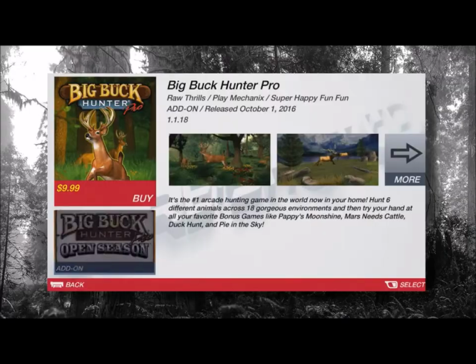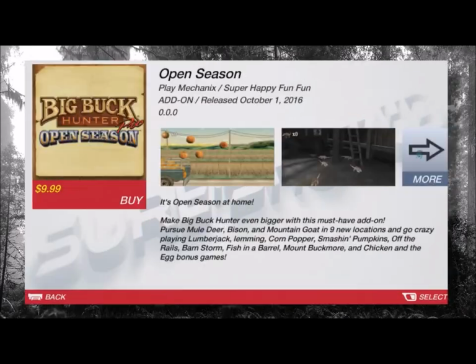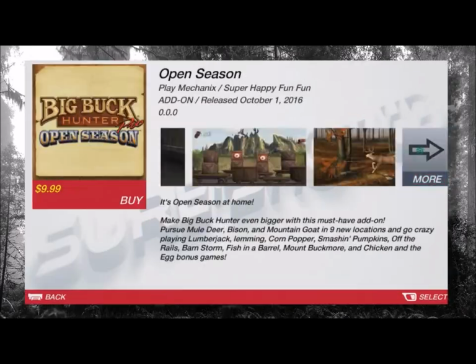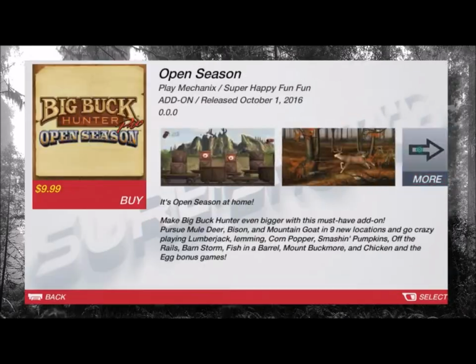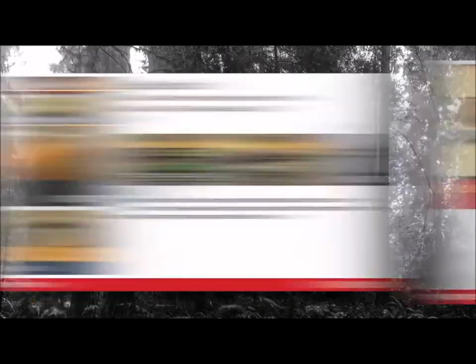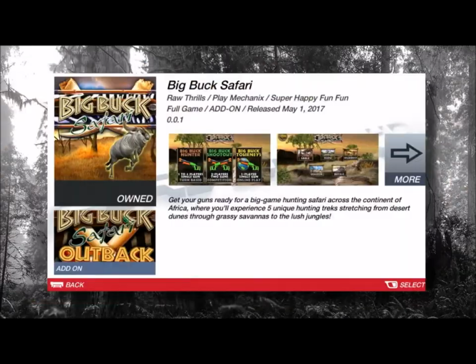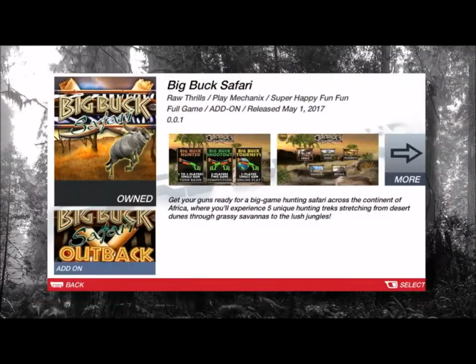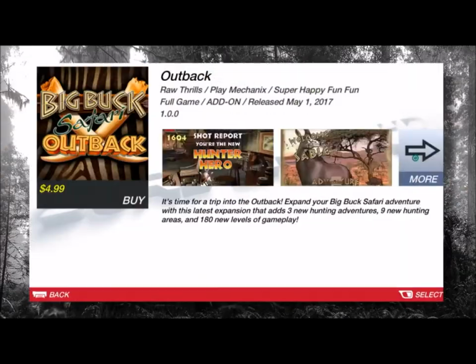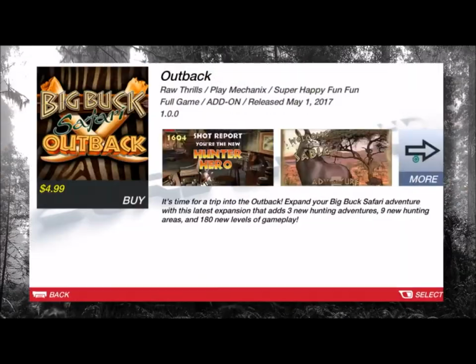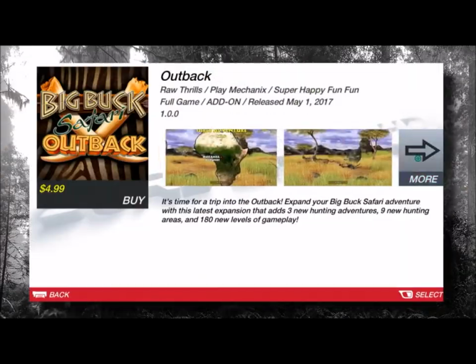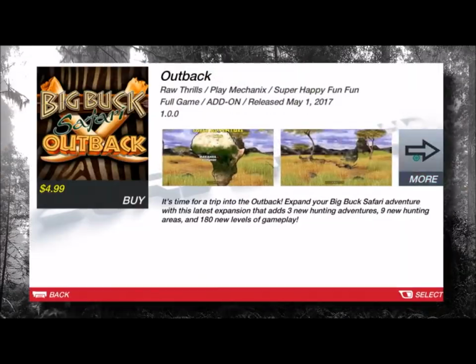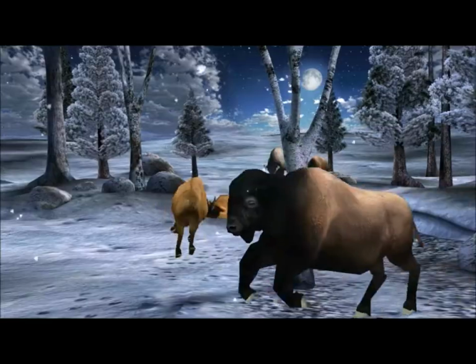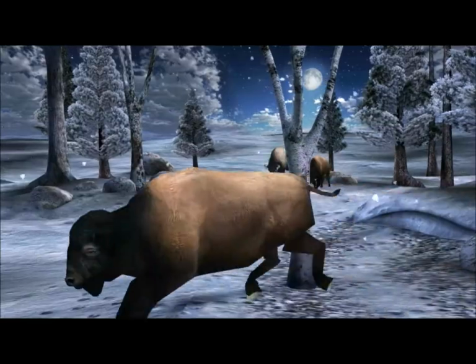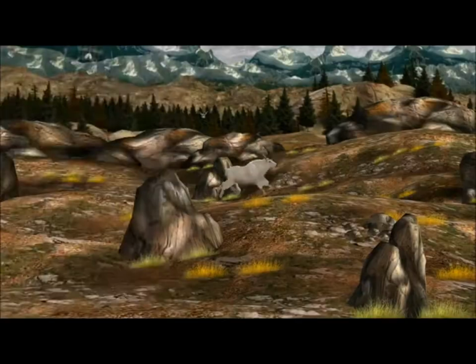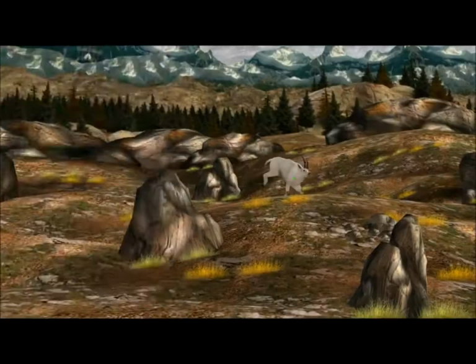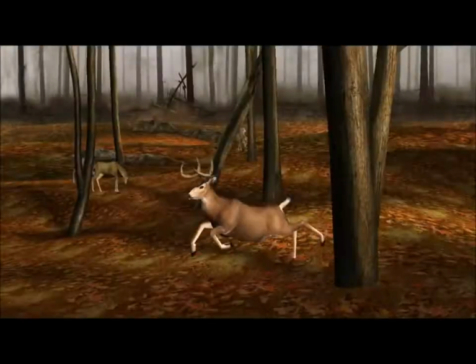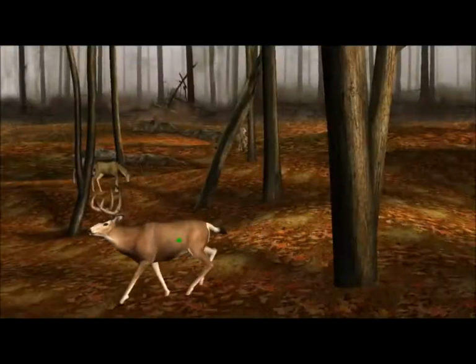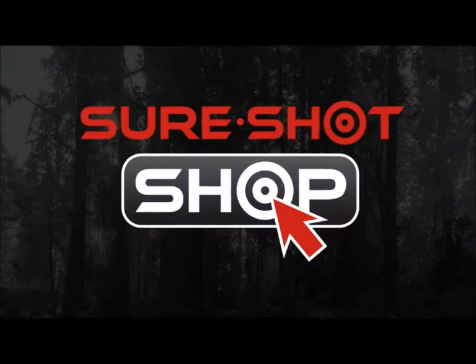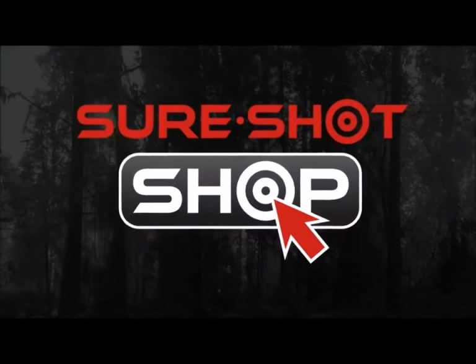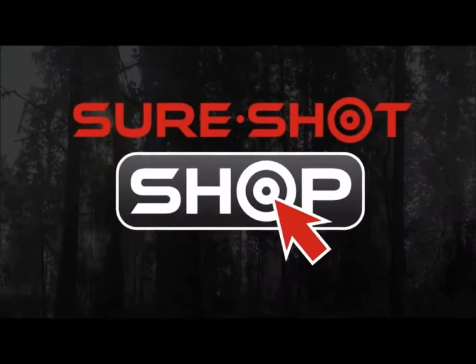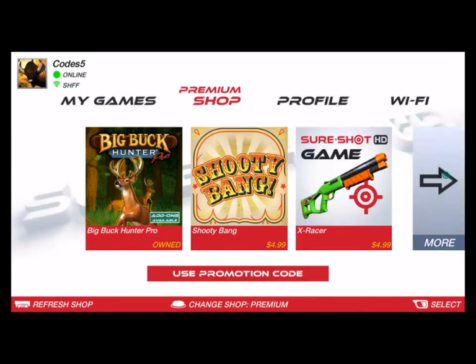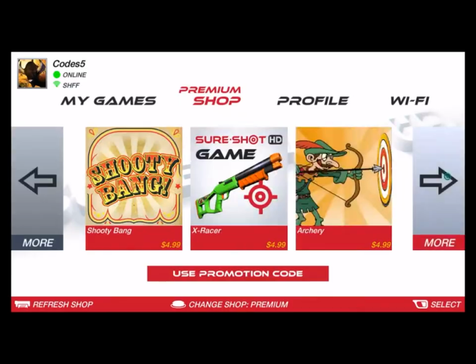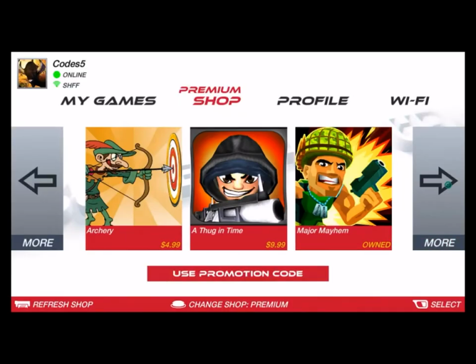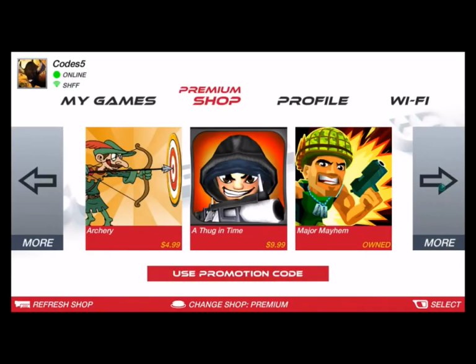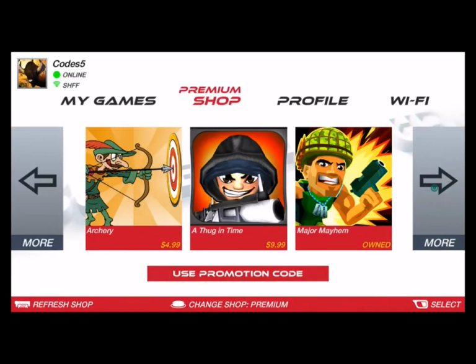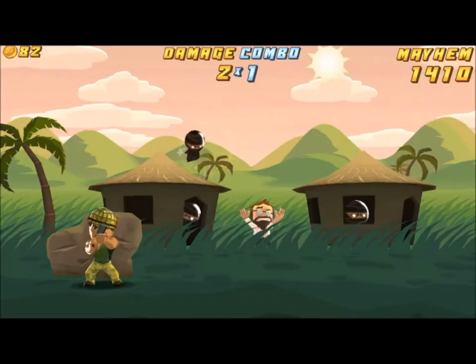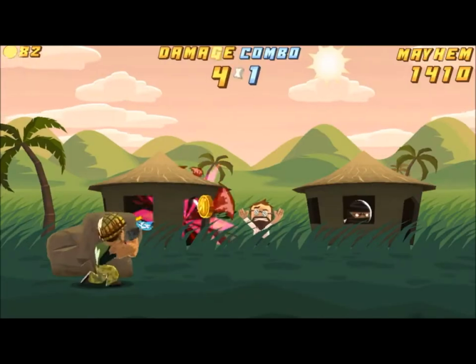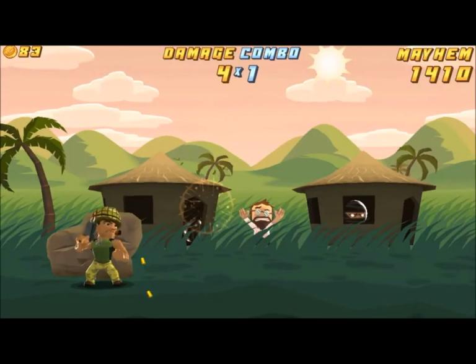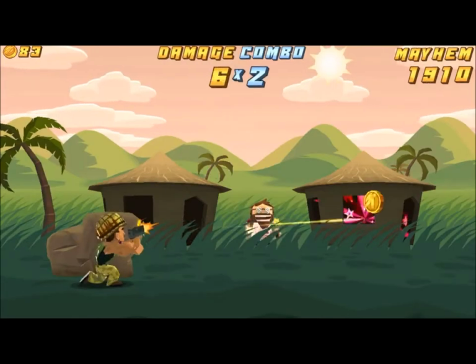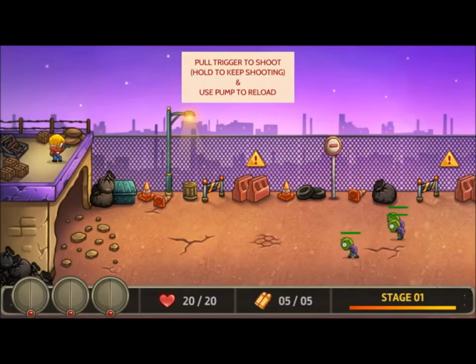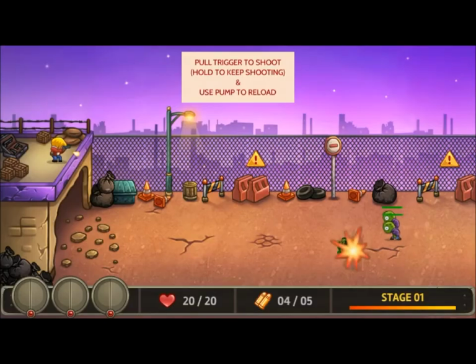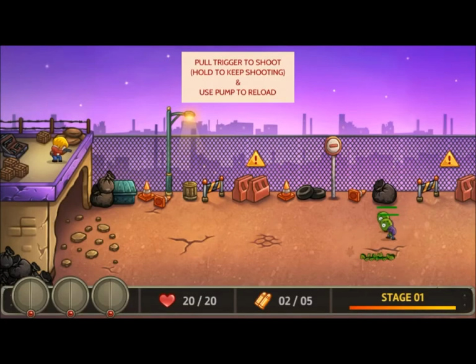Big Buck Hunter Pro Open Season and the Safari Outback expansion pack can be purchased online in the SureShot Store, where there's an ever-expanding library of games for even more arcade shooter action.